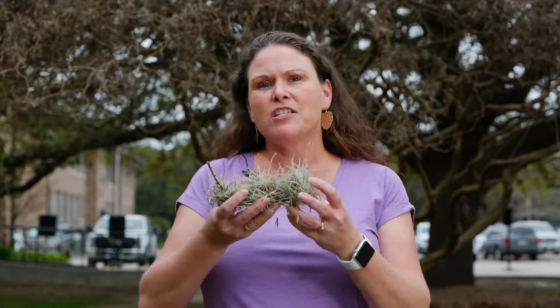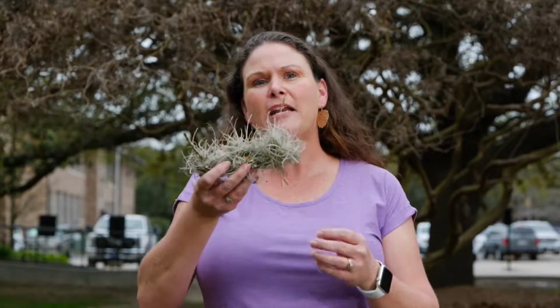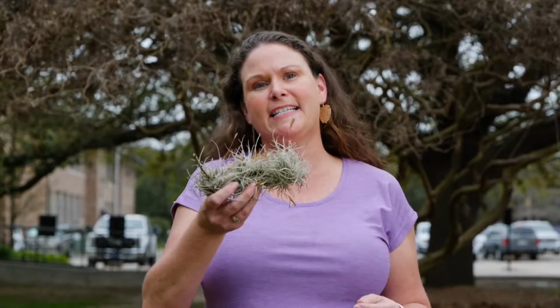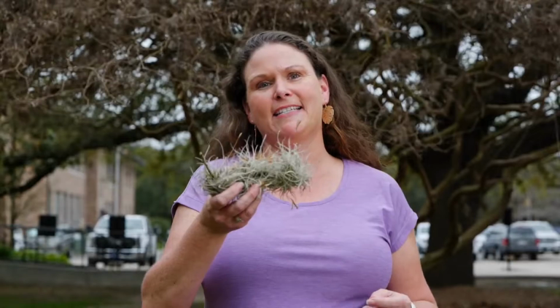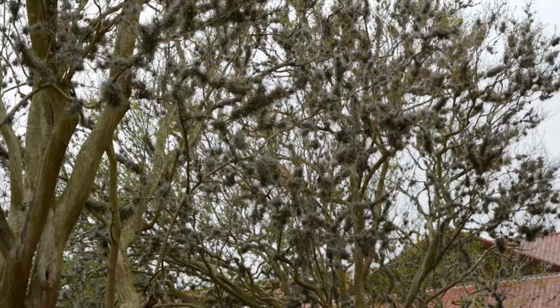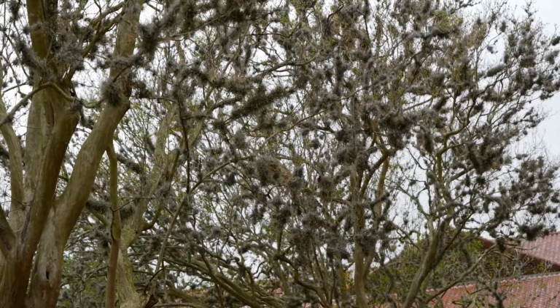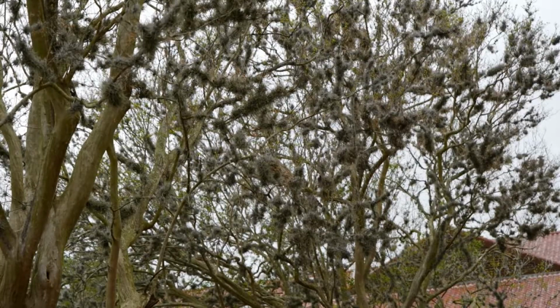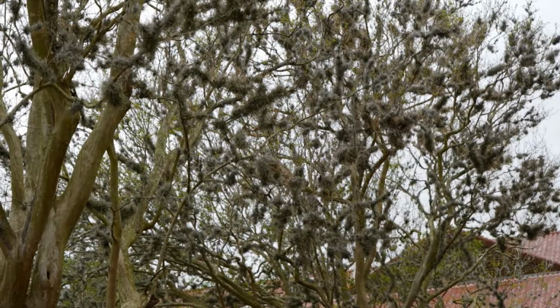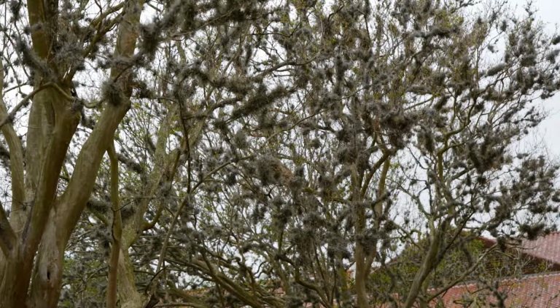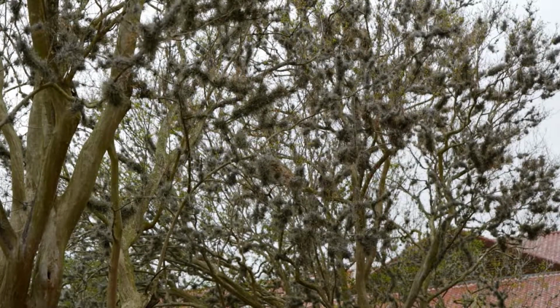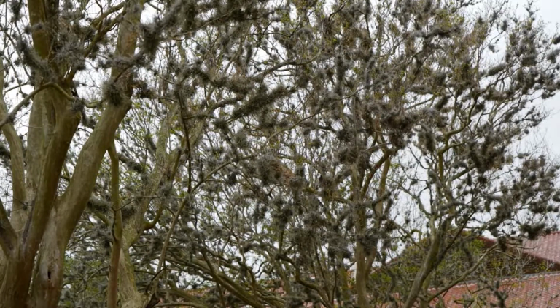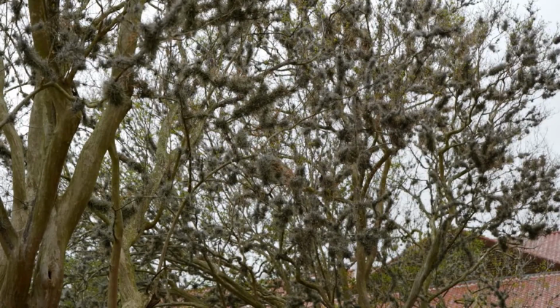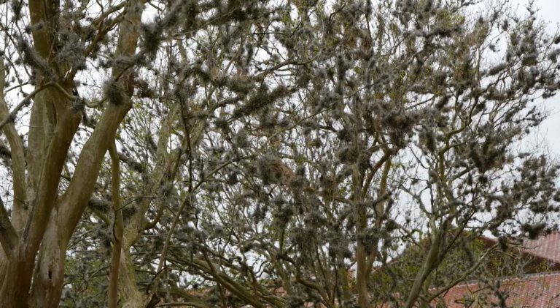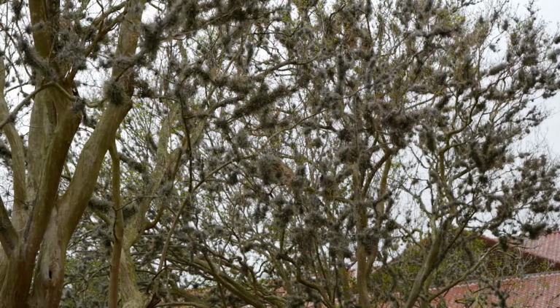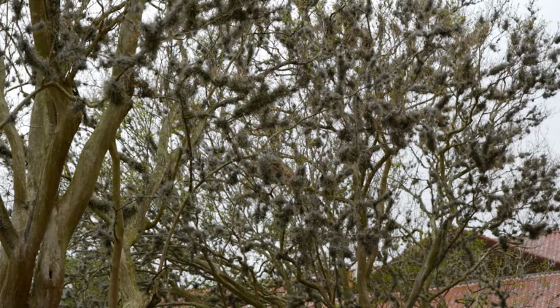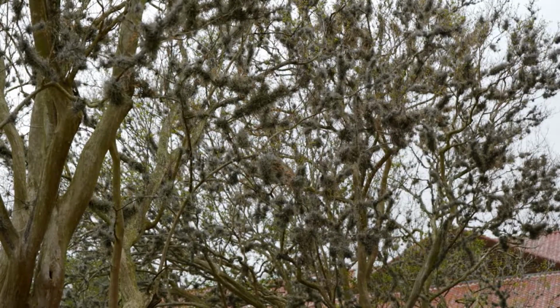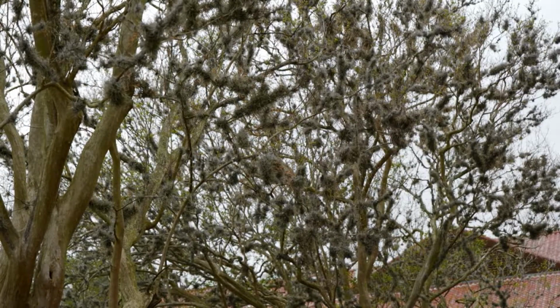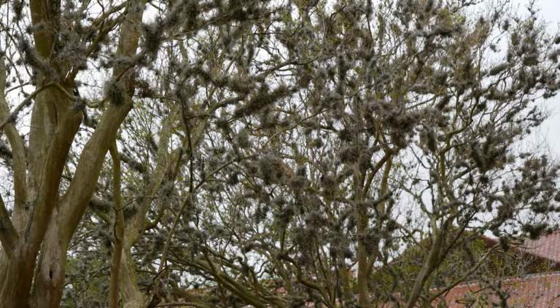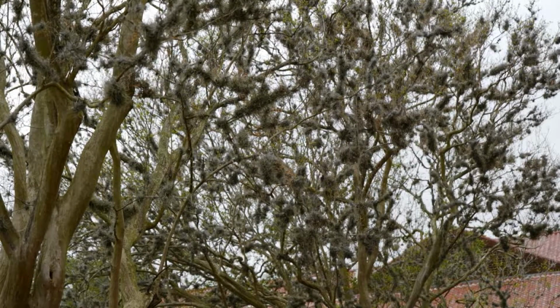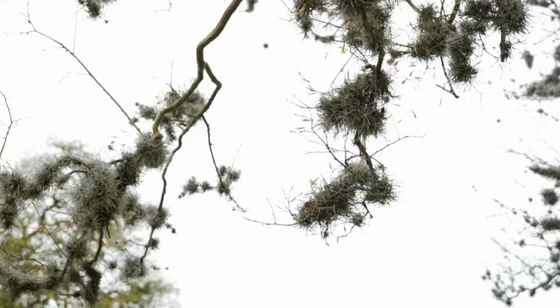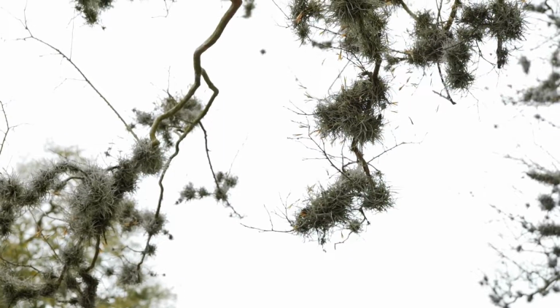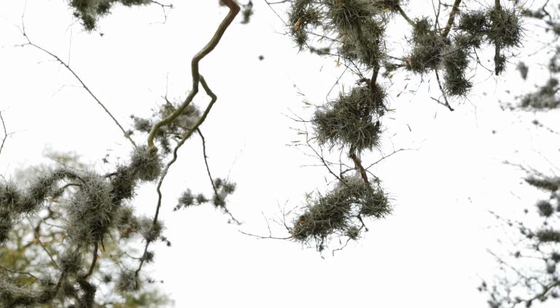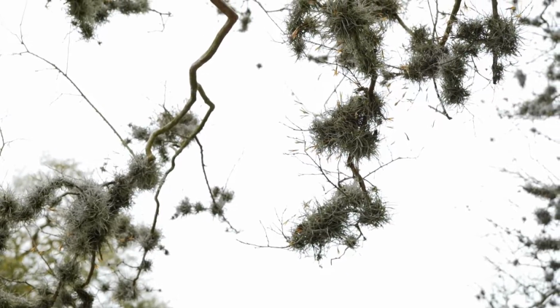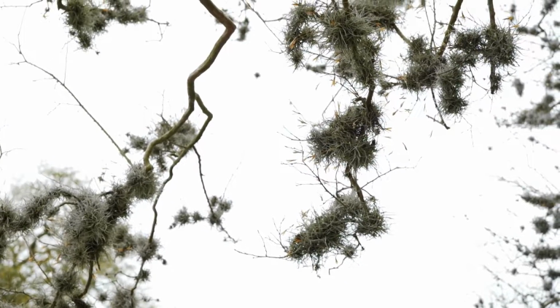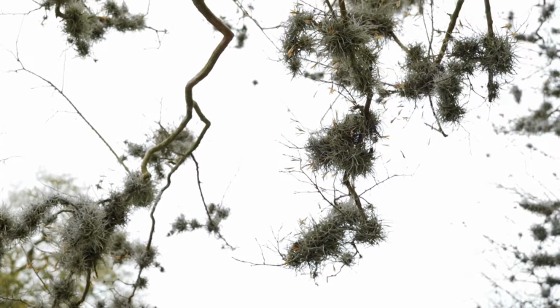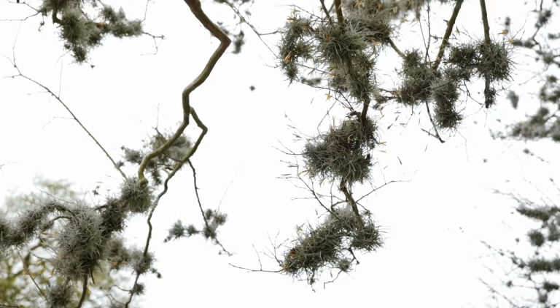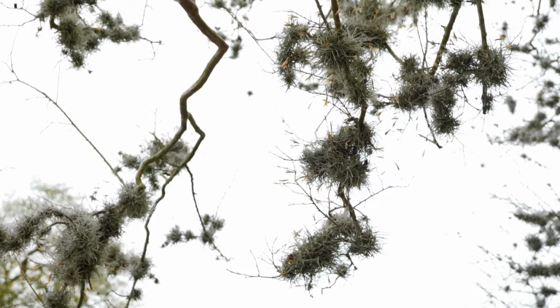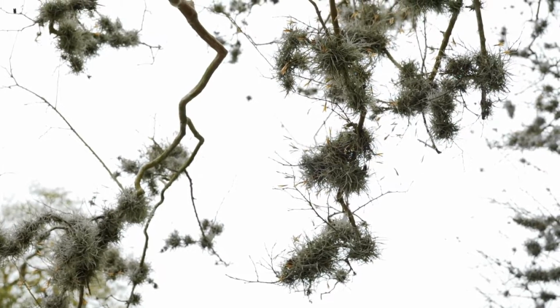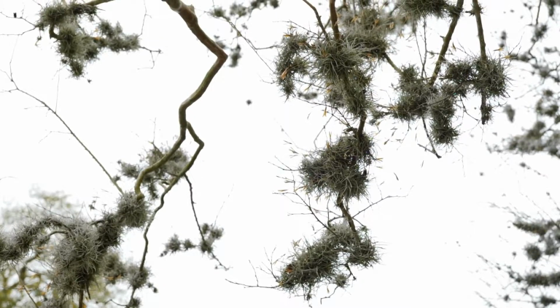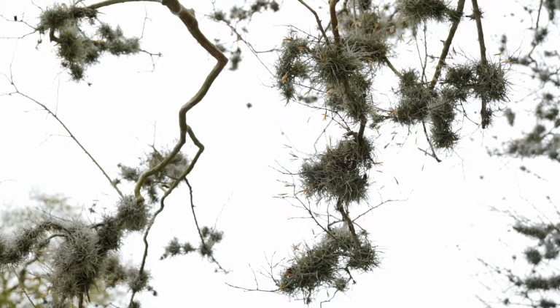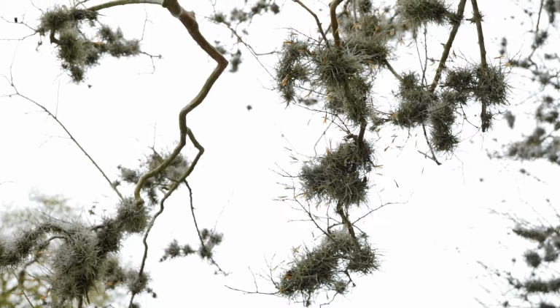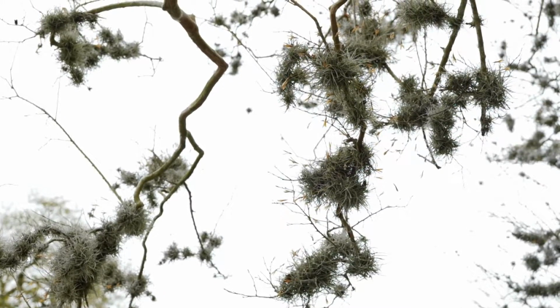So what is this? This is called ball moss. It's an epiphyte. It's in the bromeliad family and it's actually related to Spanish moss.